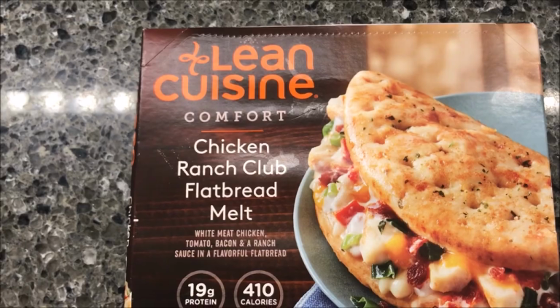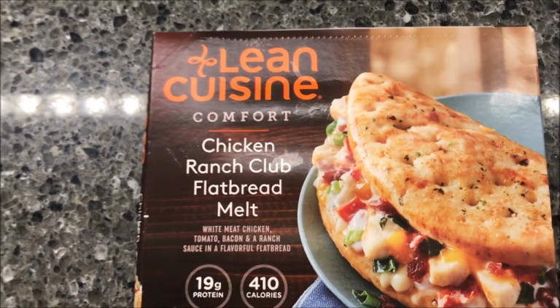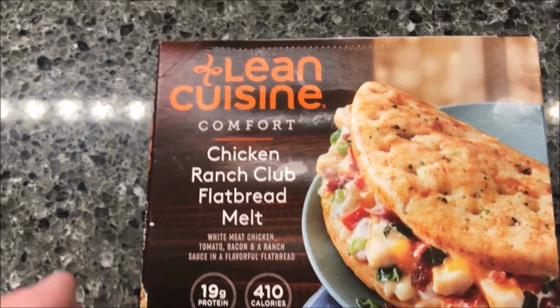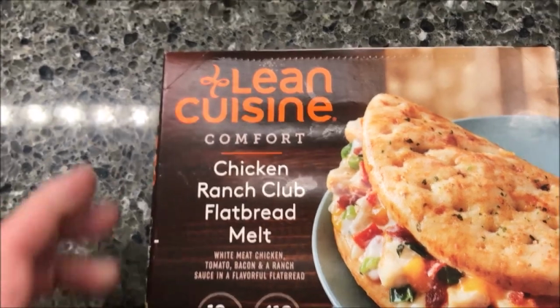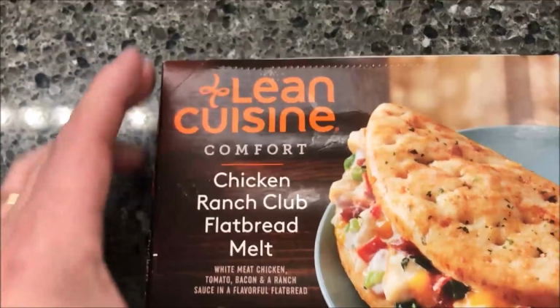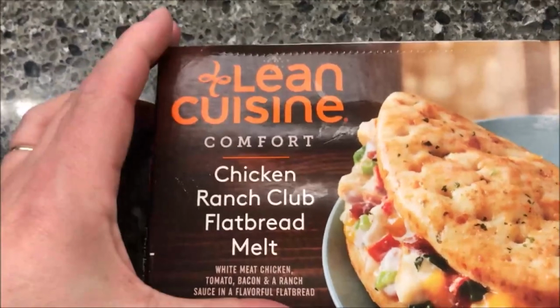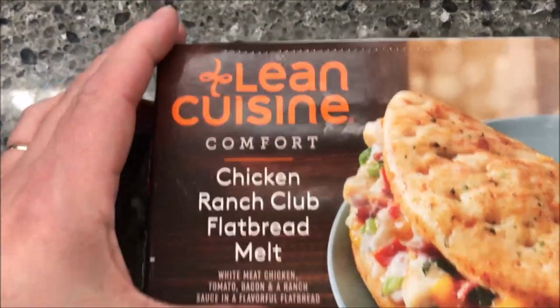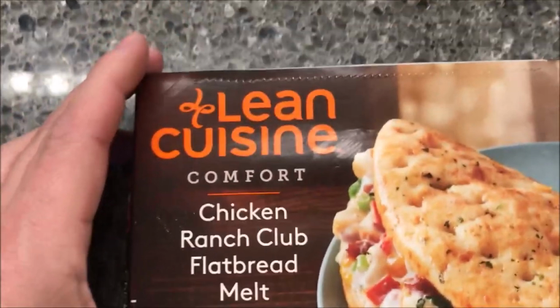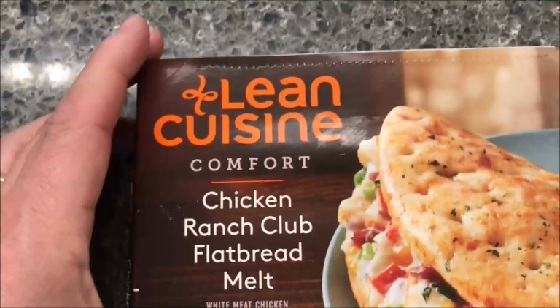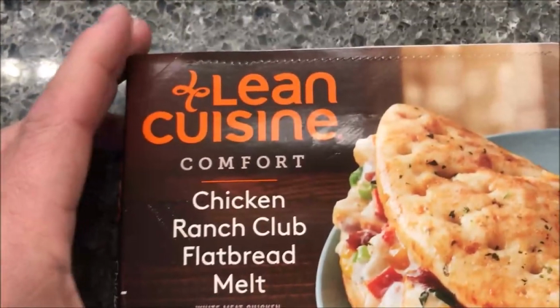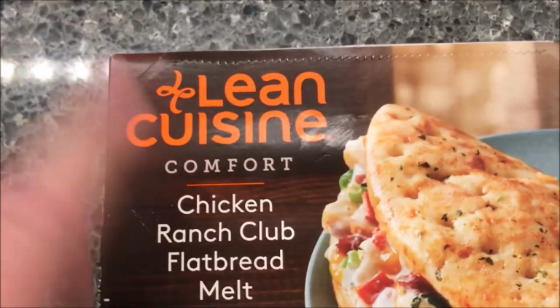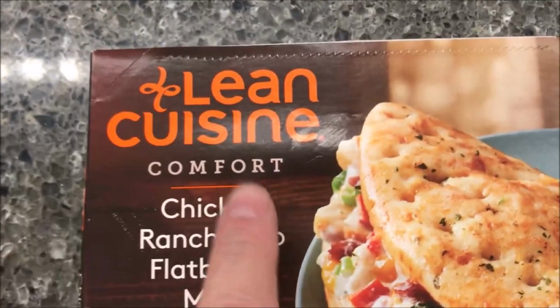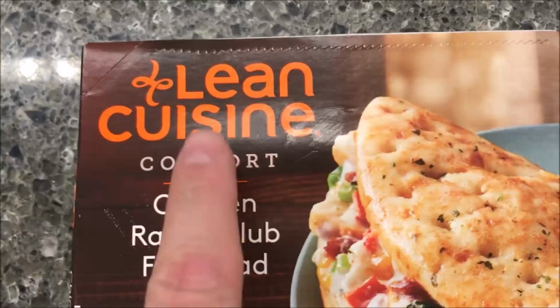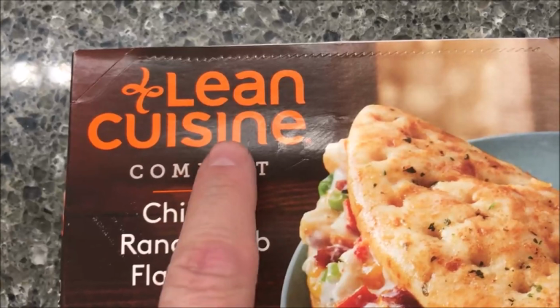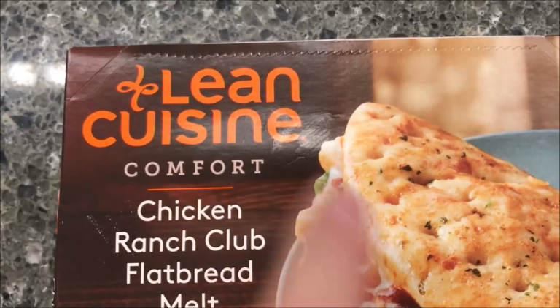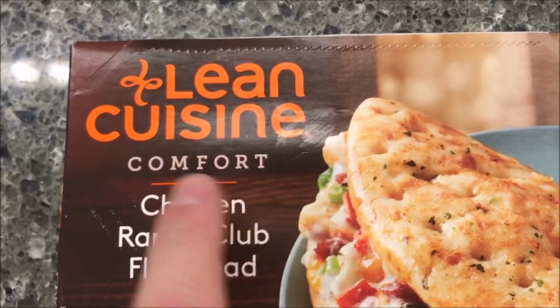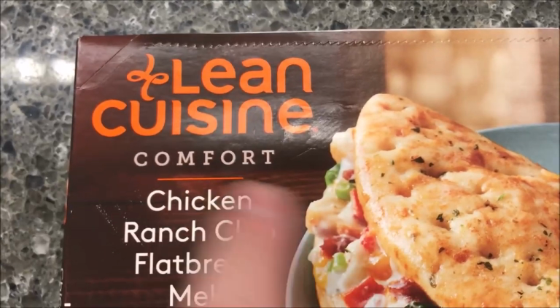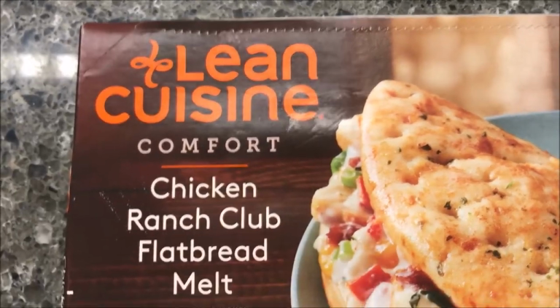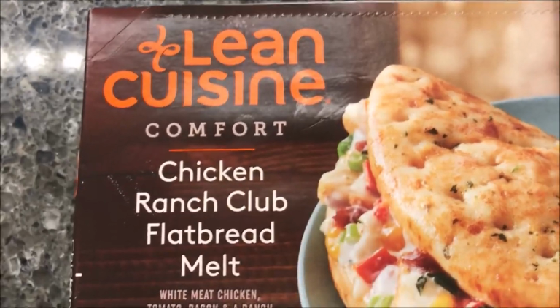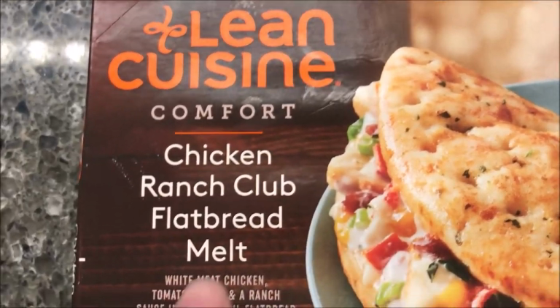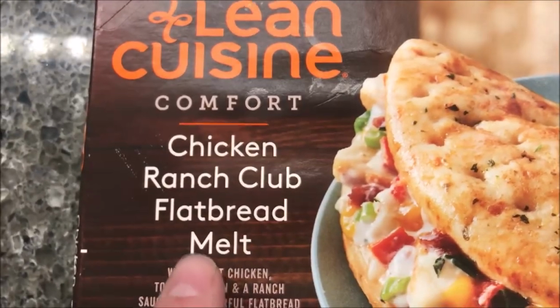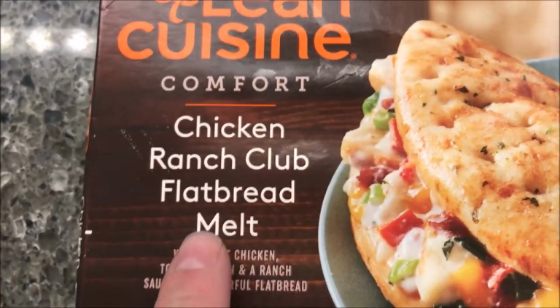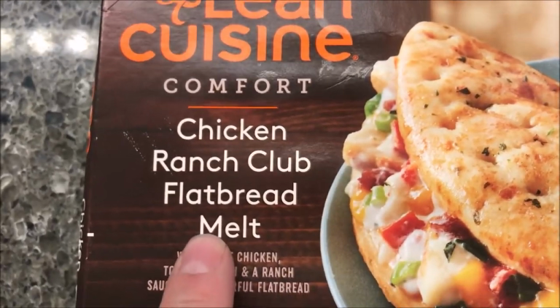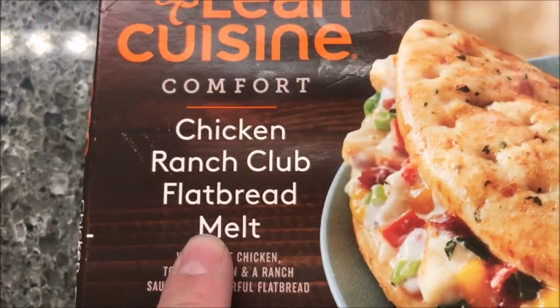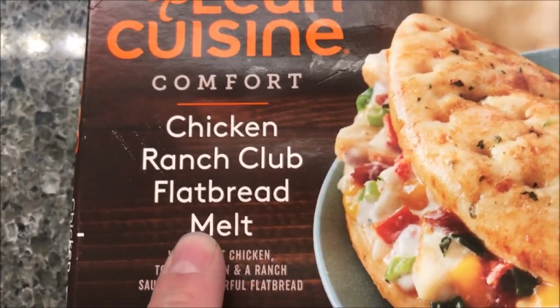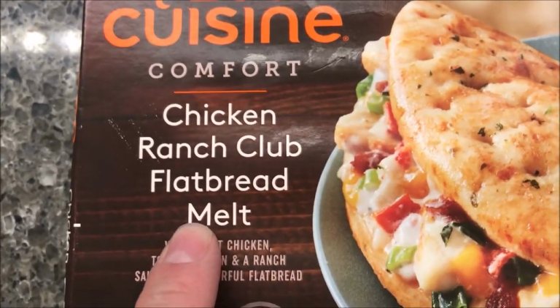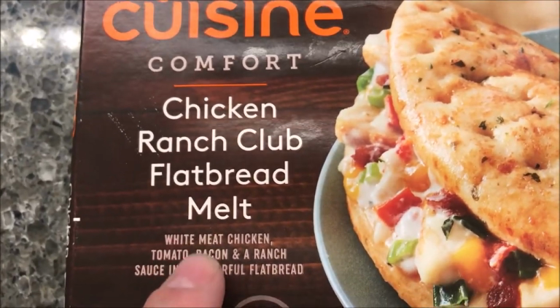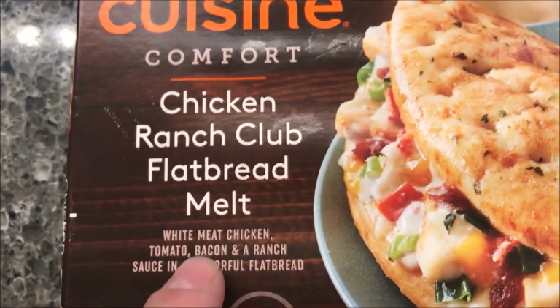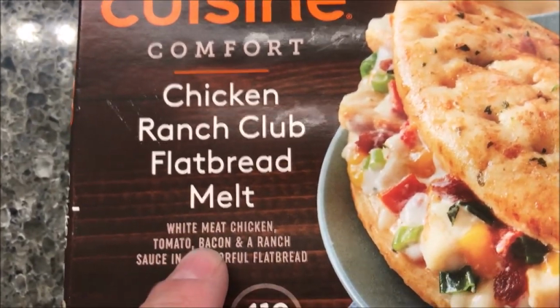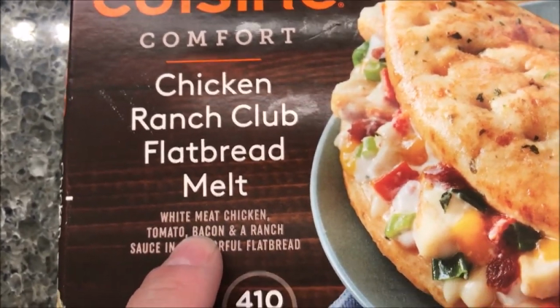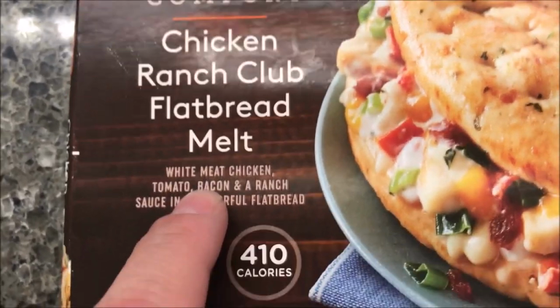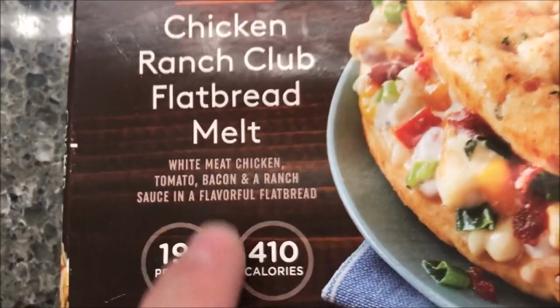Hey guys, welcome to another Lunchtime Review. Today I'm going to try one of these Lean Cuisine comfort foods. This one is the Chicken Ranch Club Flatbread Melt.